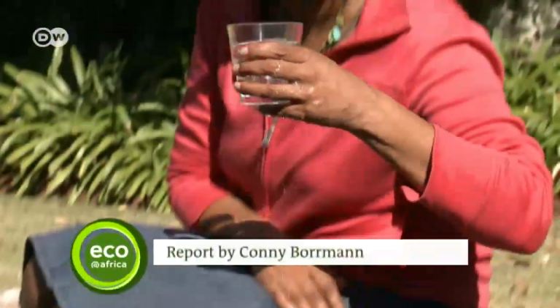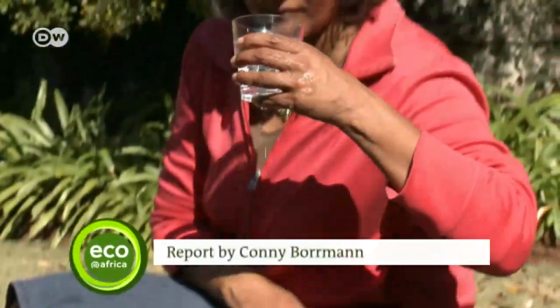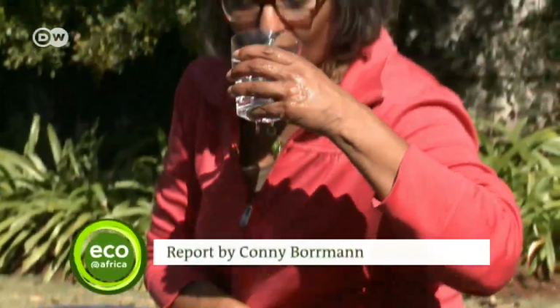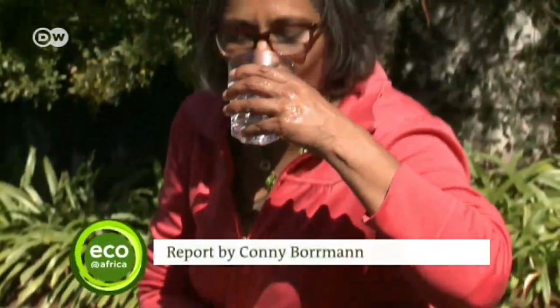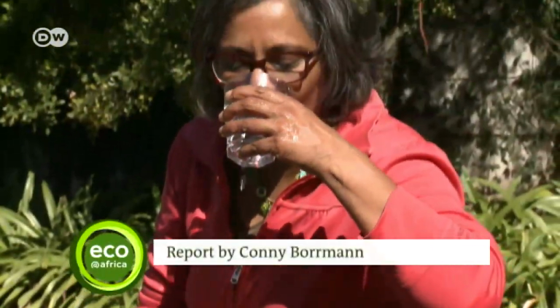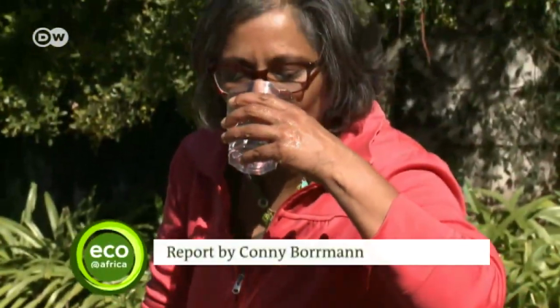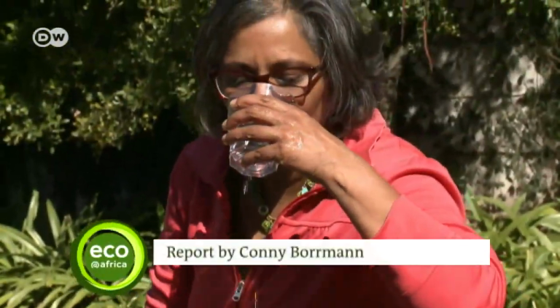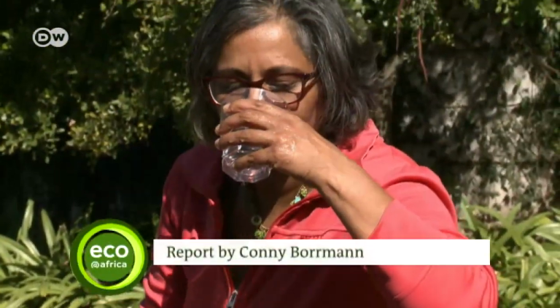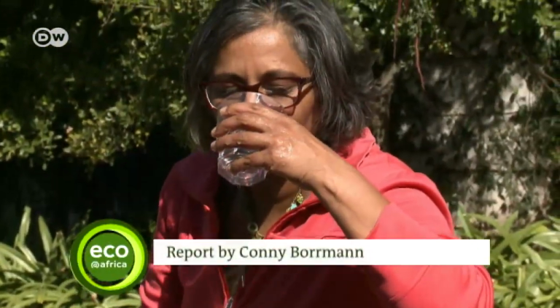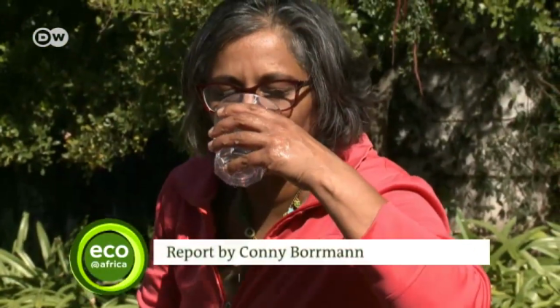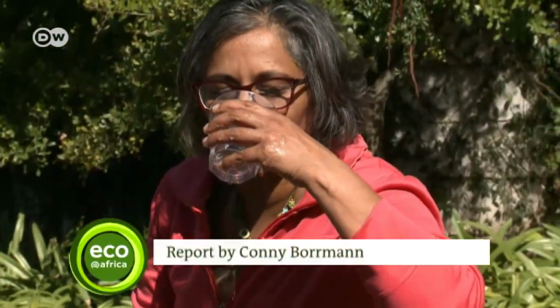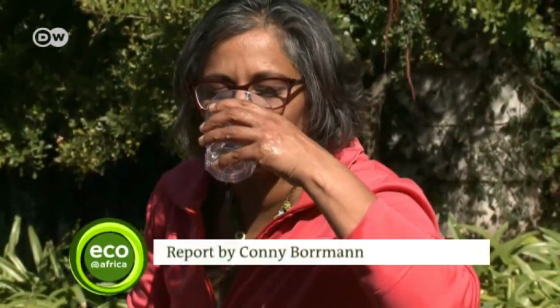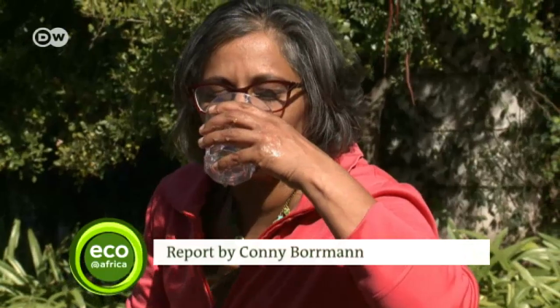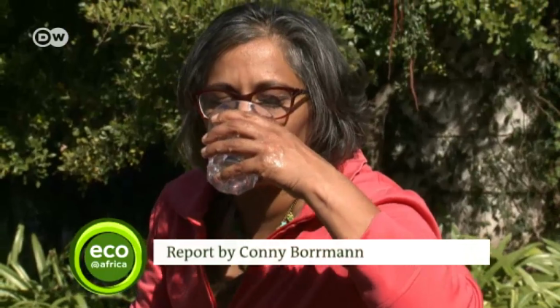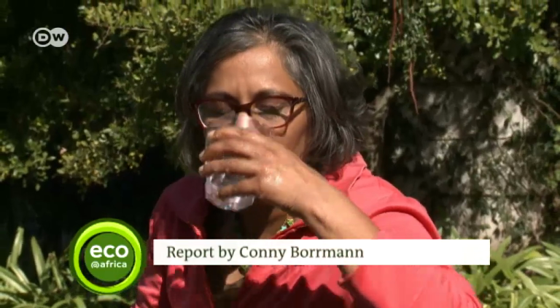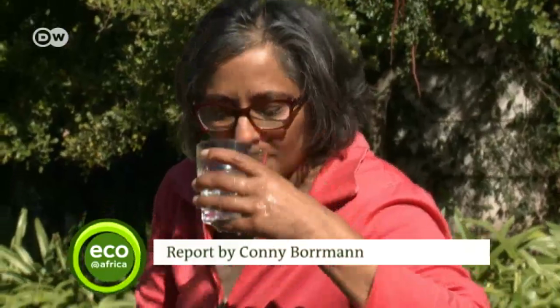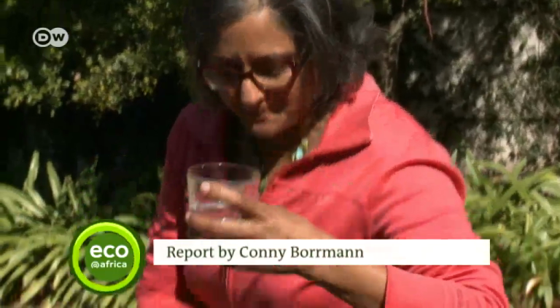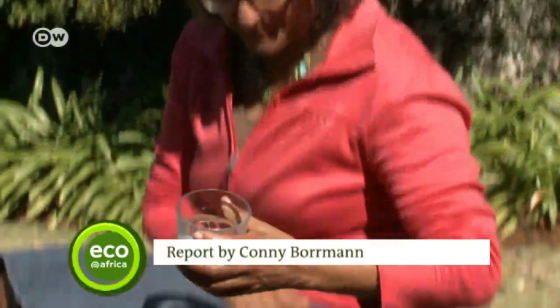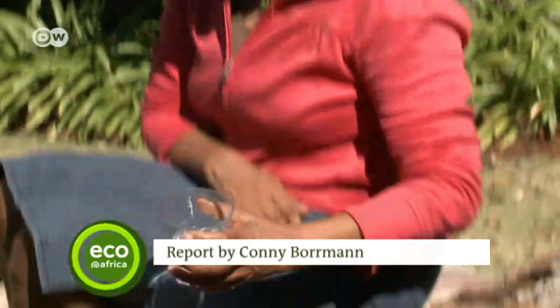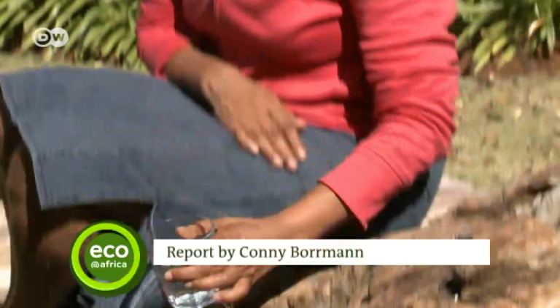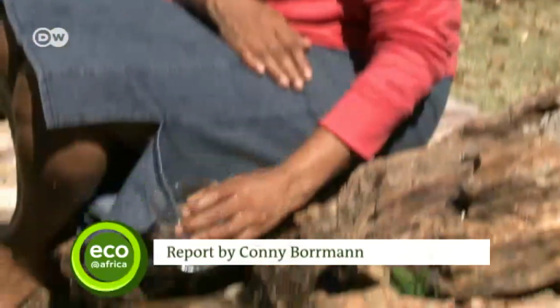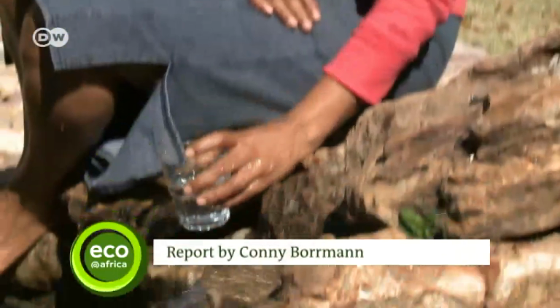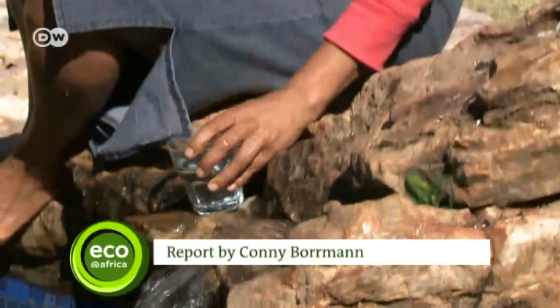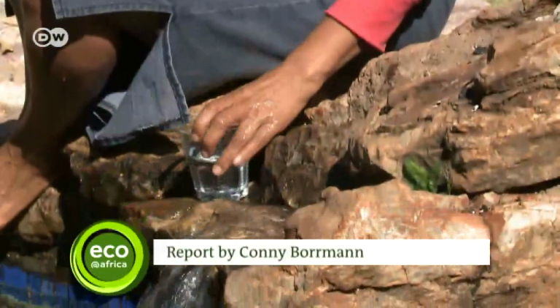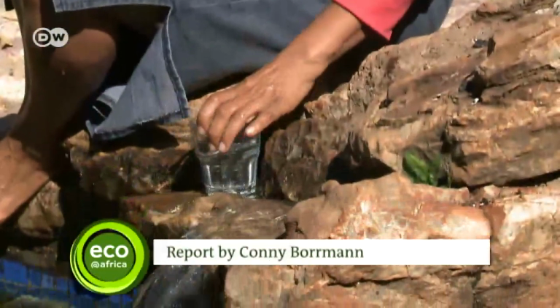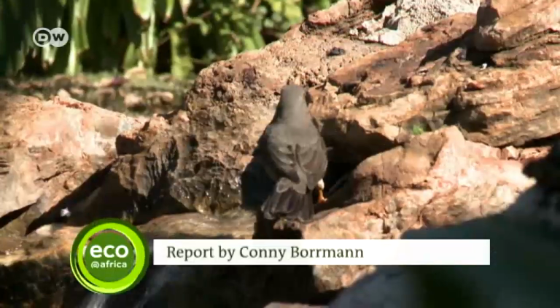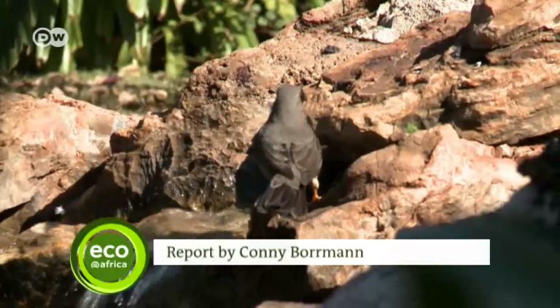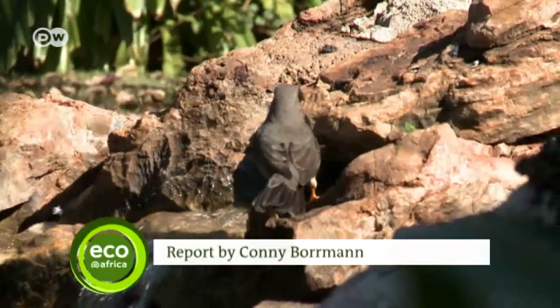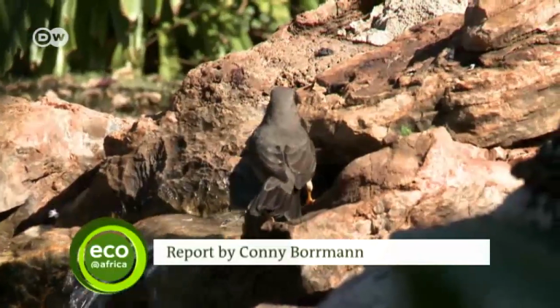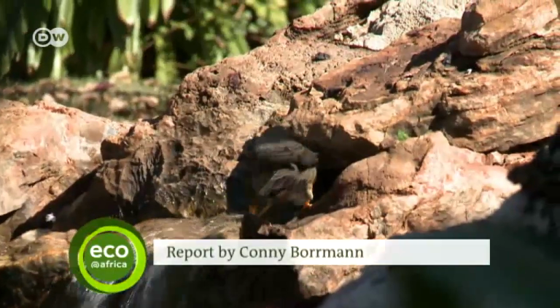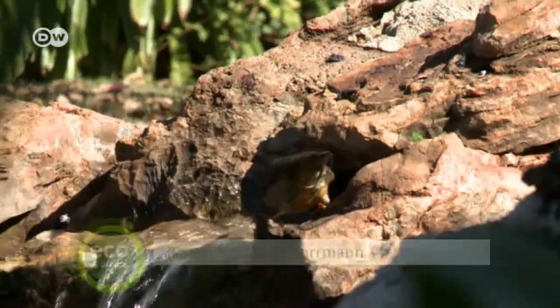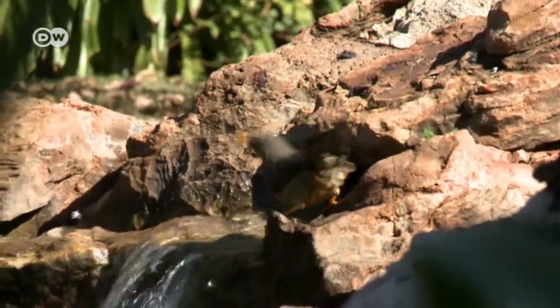Water from the pool tastes better than tap water. The owner likes it, and so do all the animals.